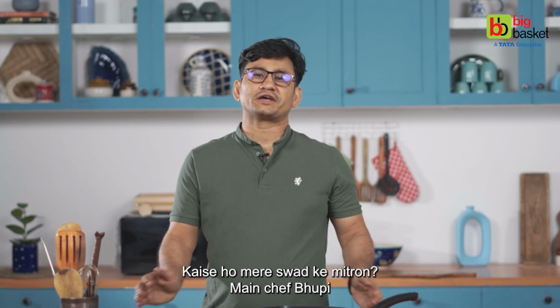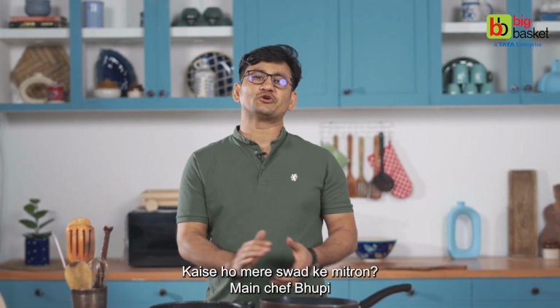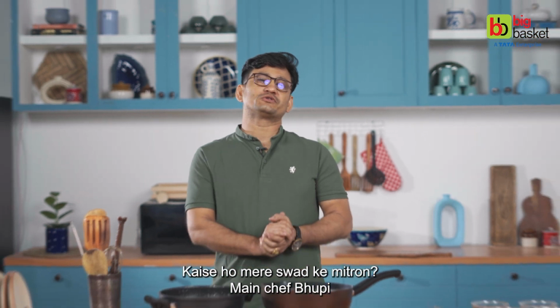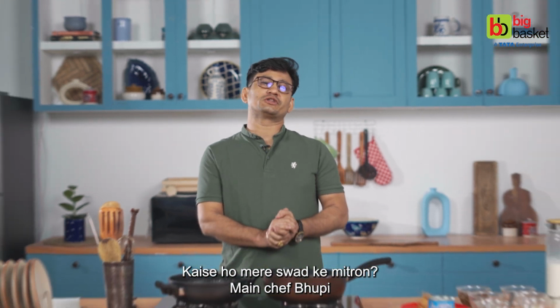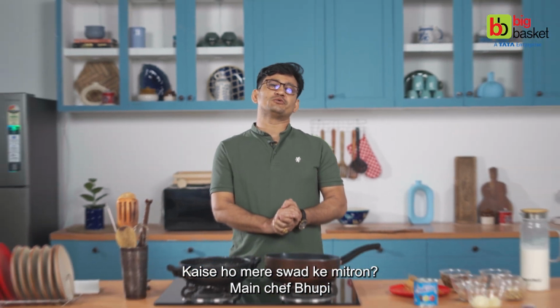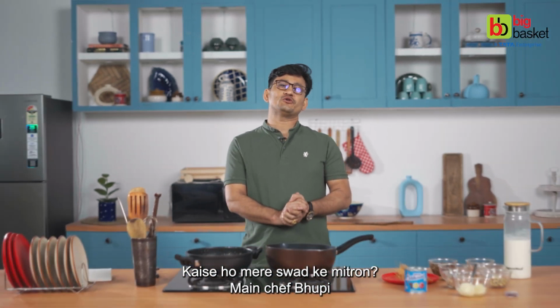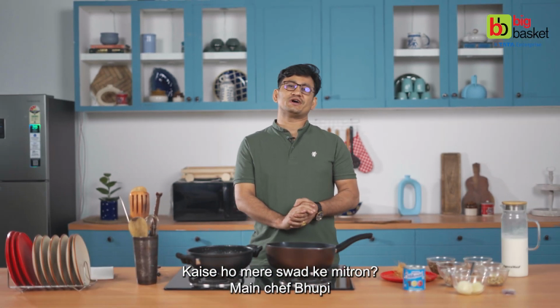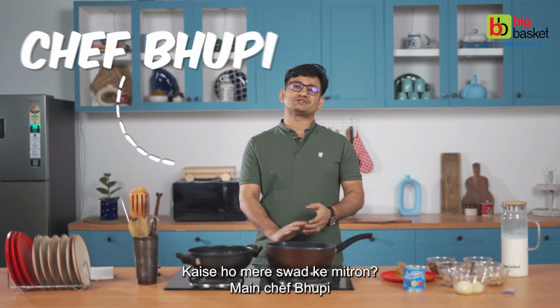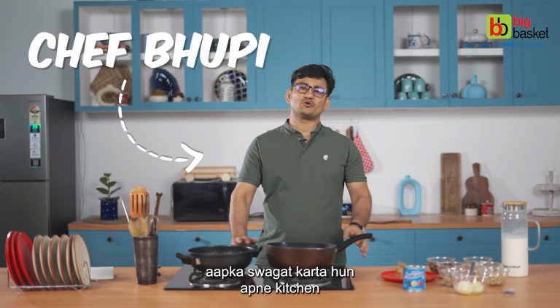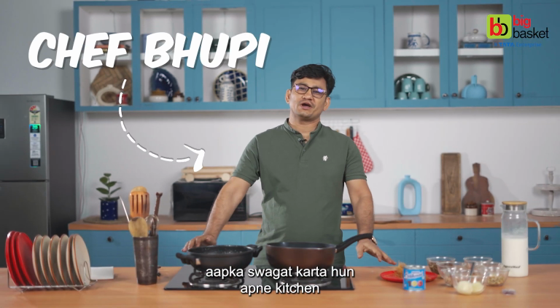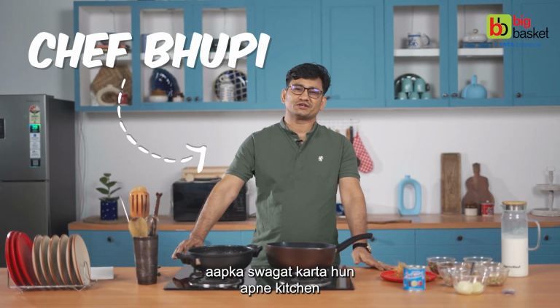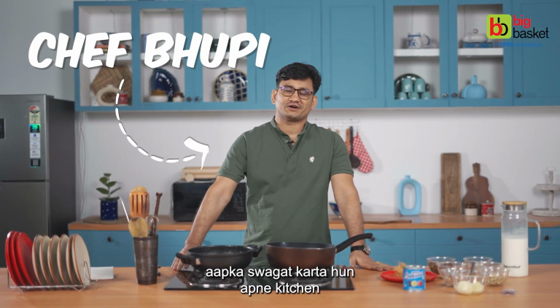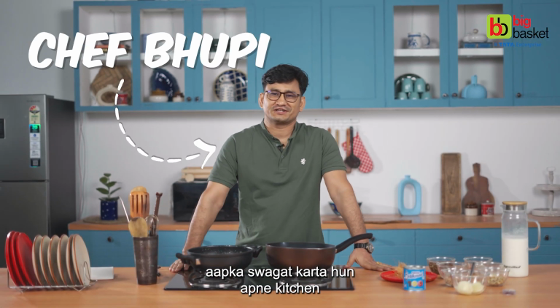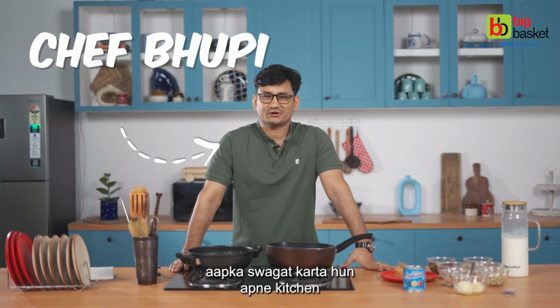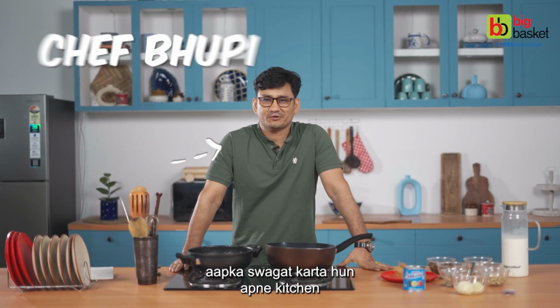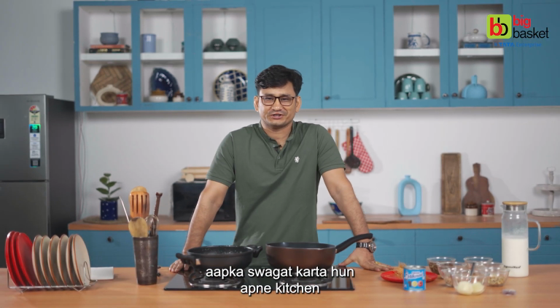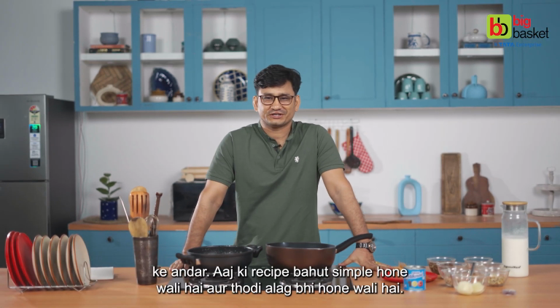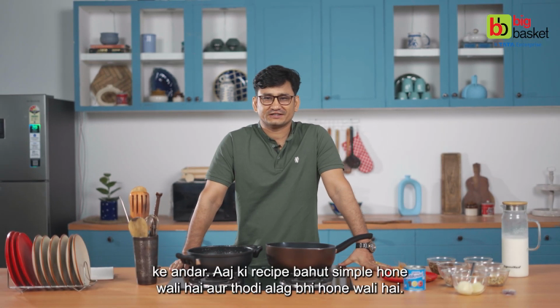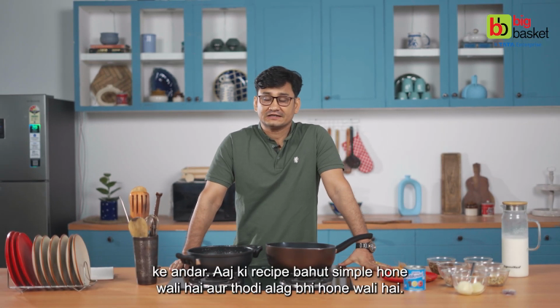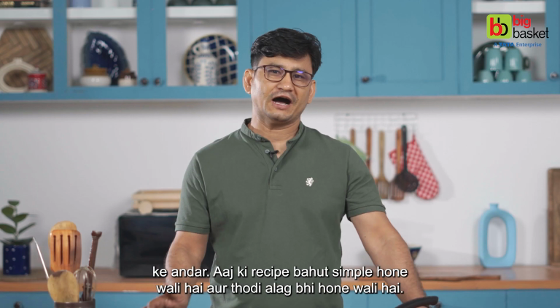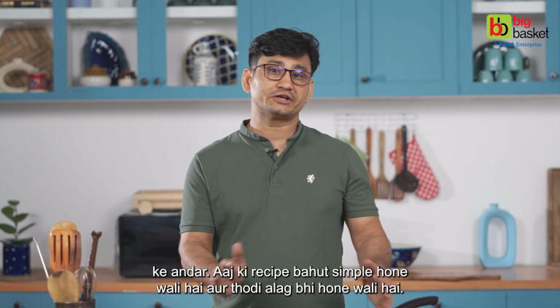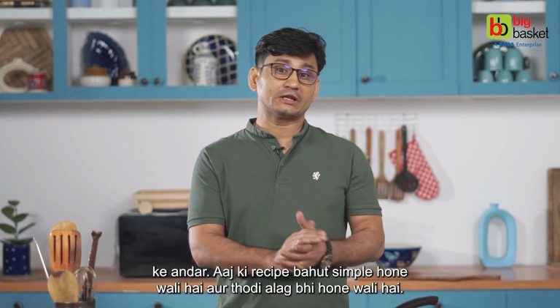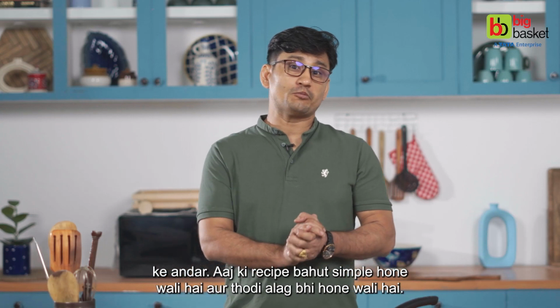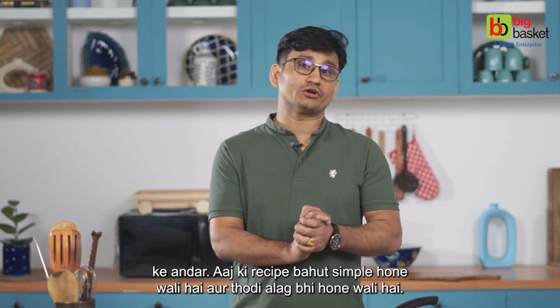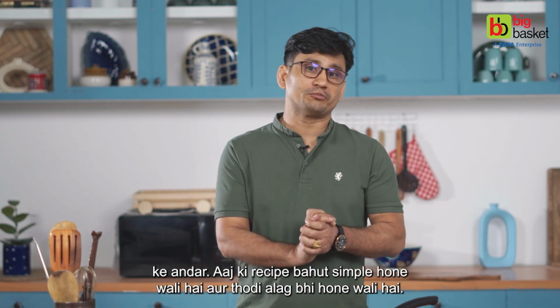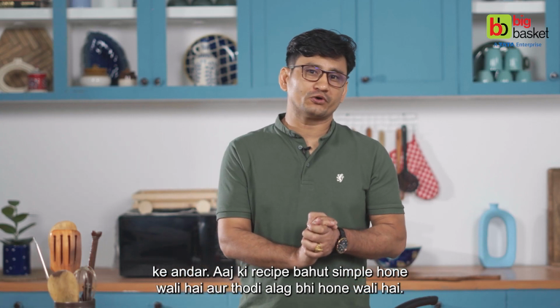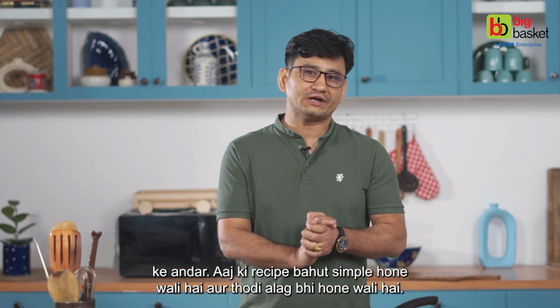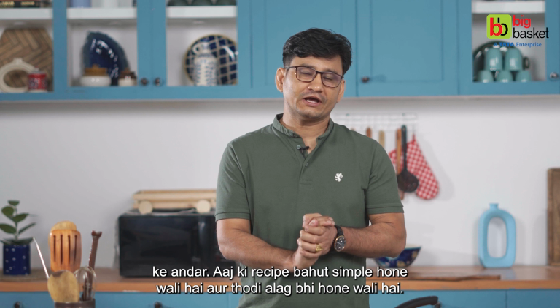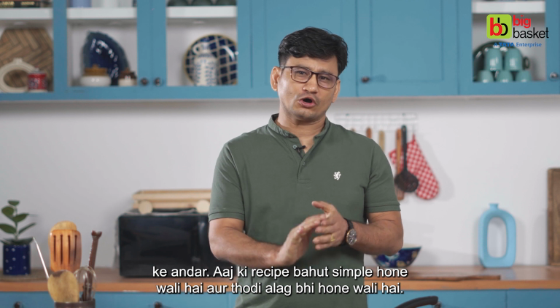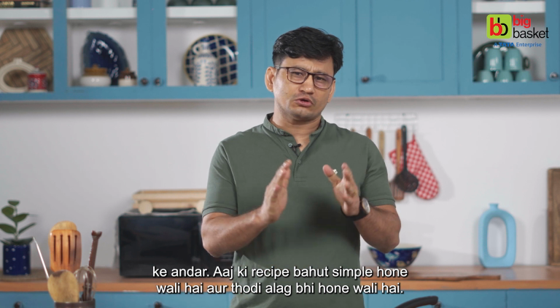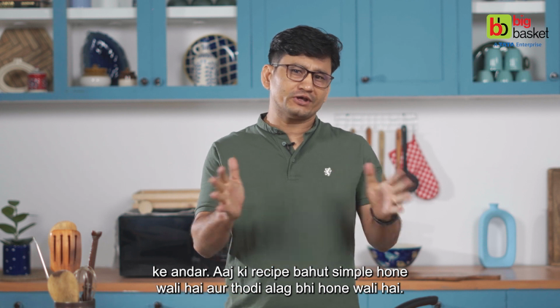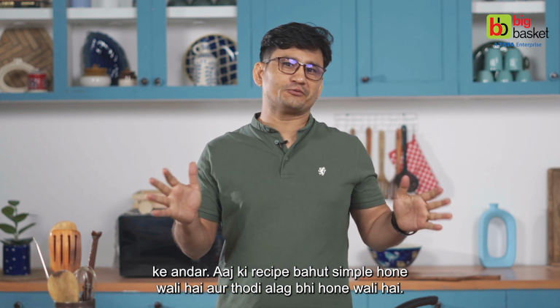How are you? I'm Shai Bhupi, welcome to our kitchen. Today's recipe is very simple and a little different.